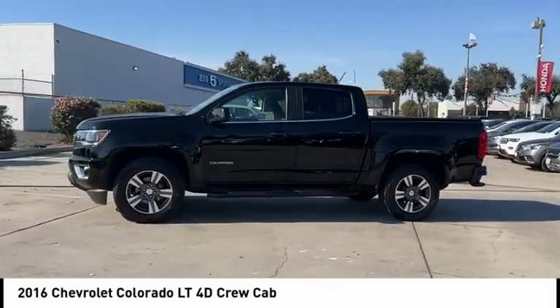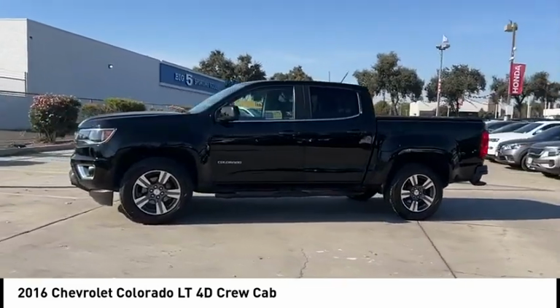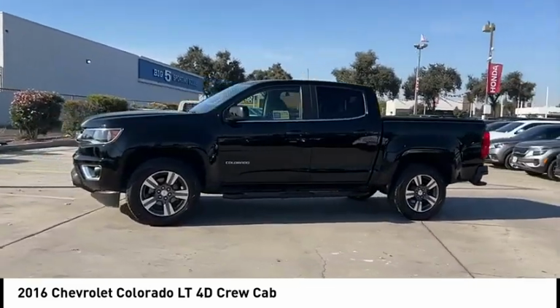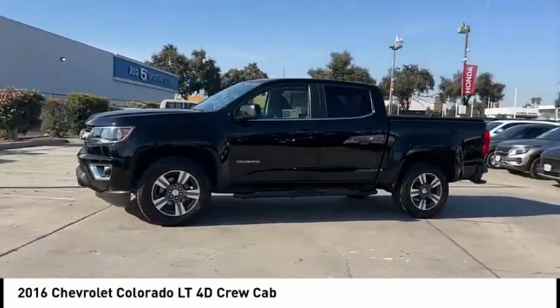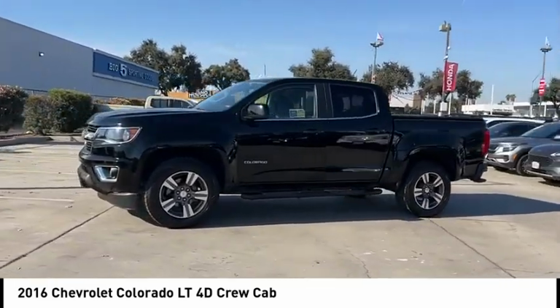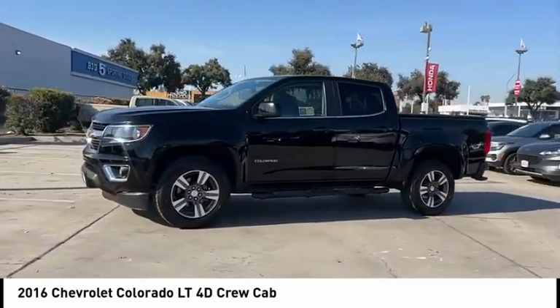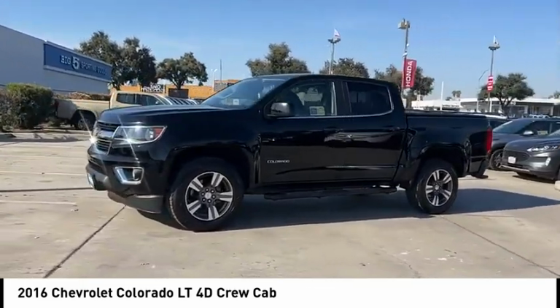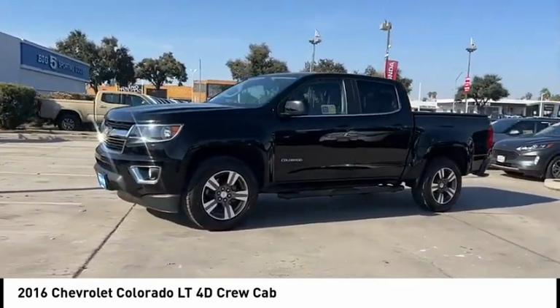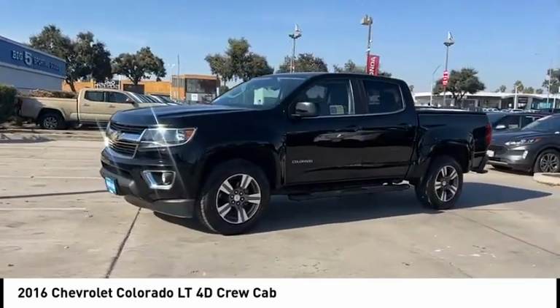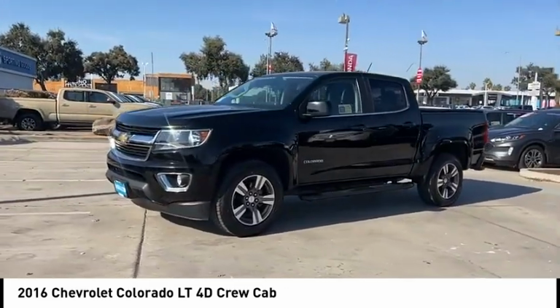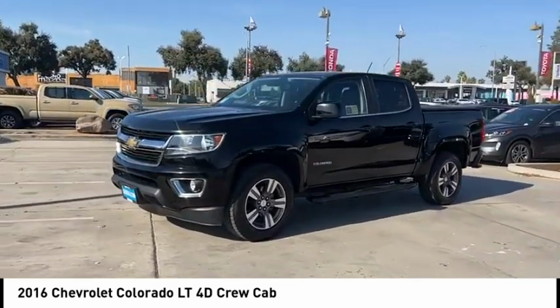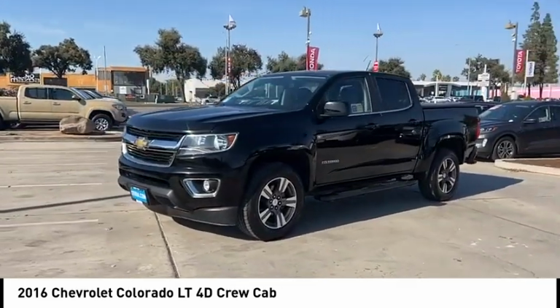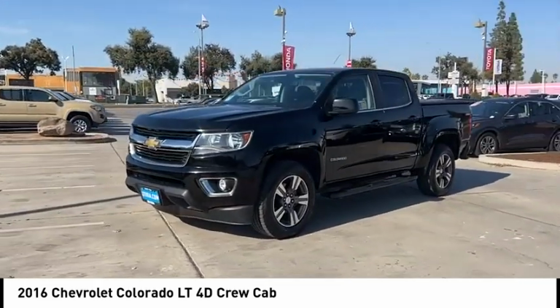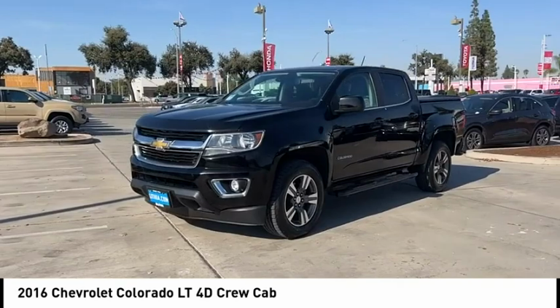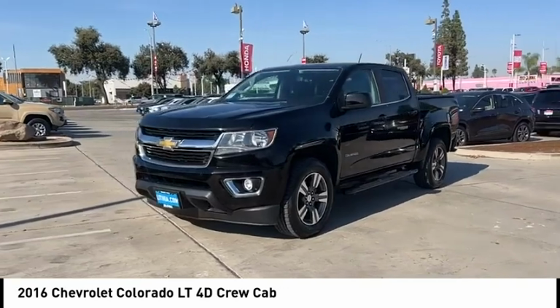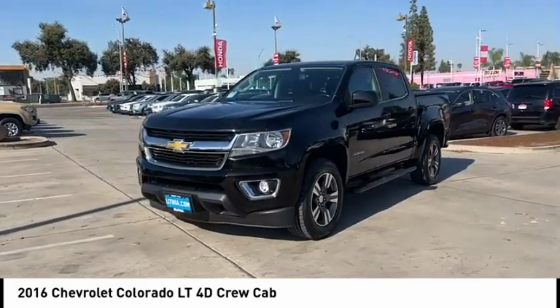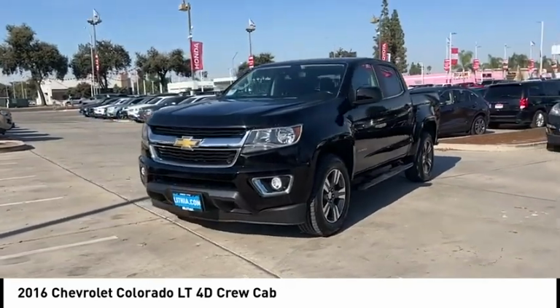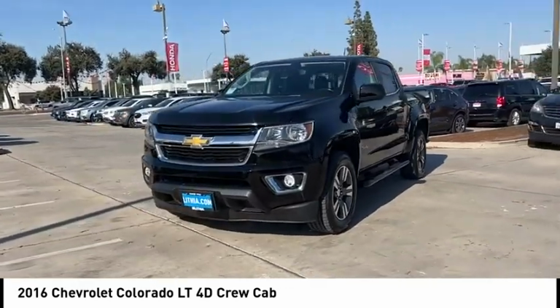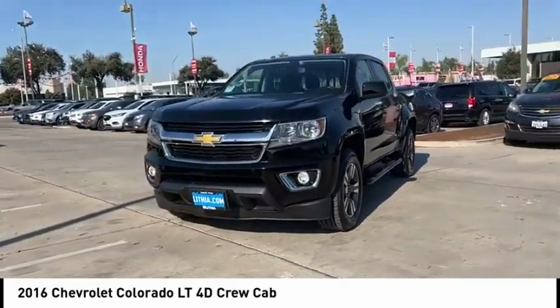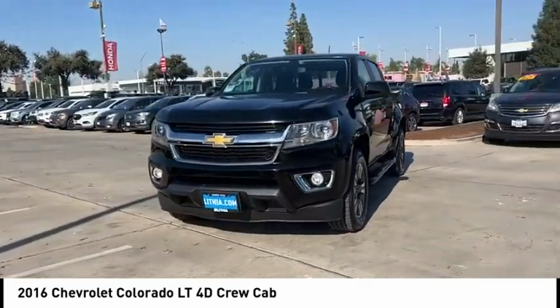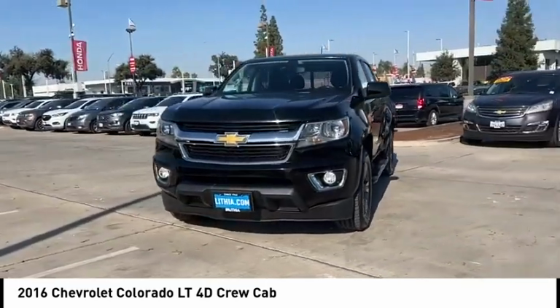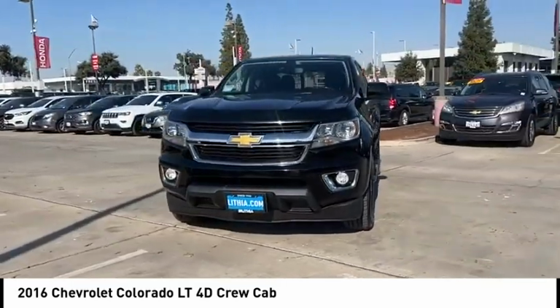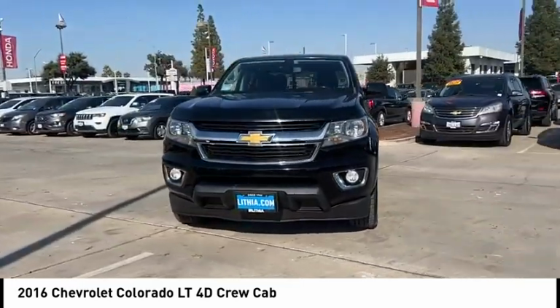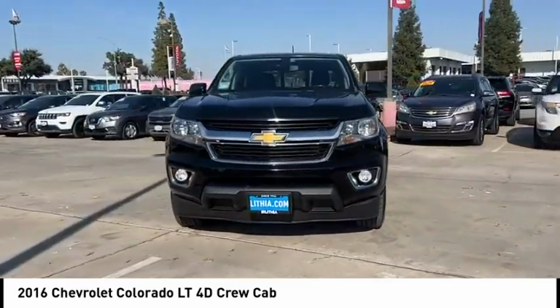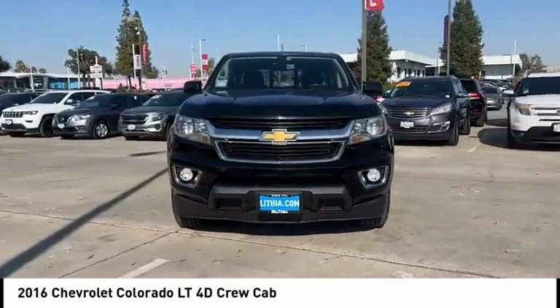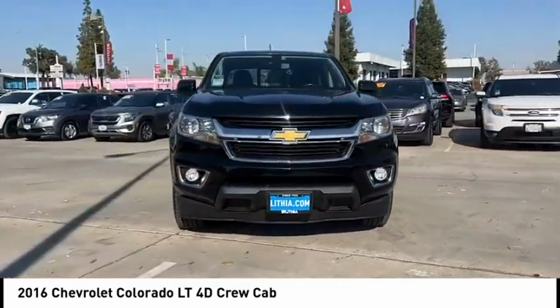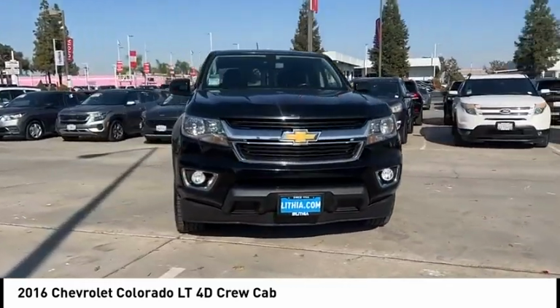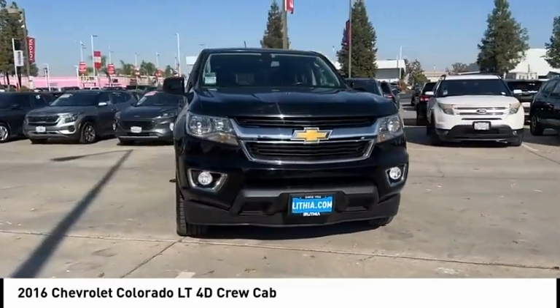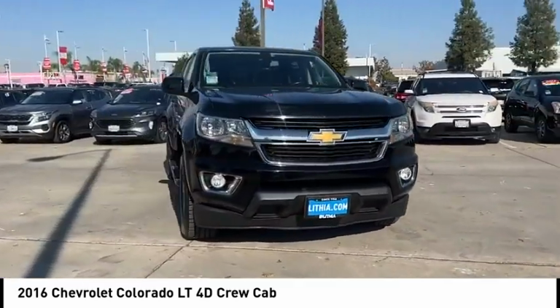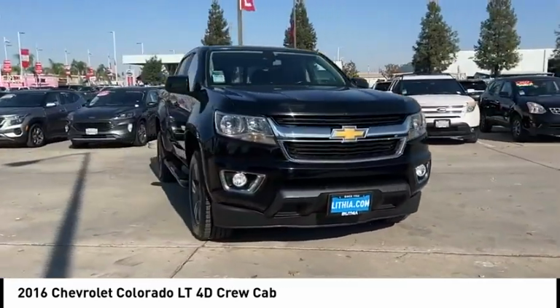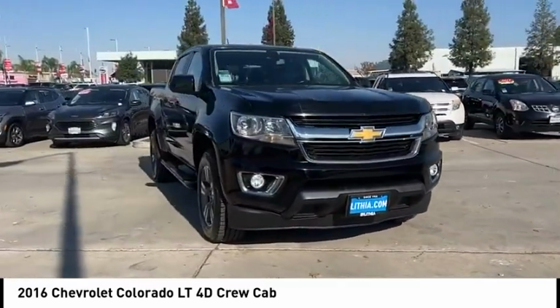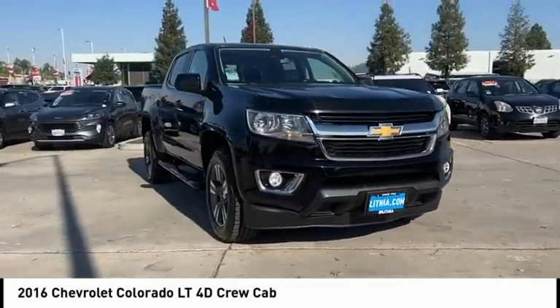Rear step bumper, four-wheel disc brakes, front wheel independent suspension, speed control, Sirius satellite radio.